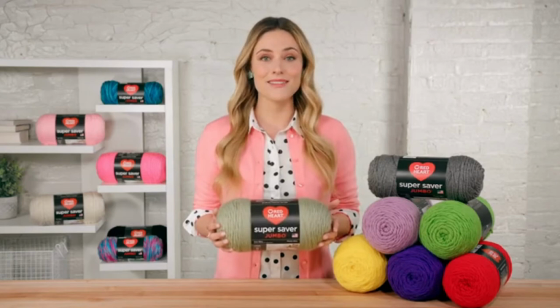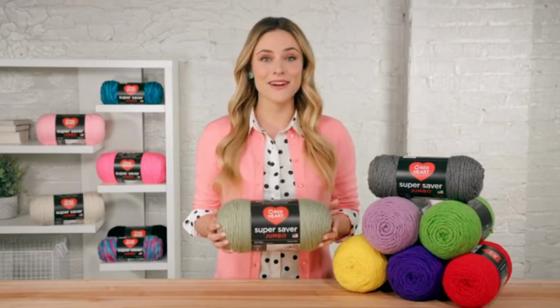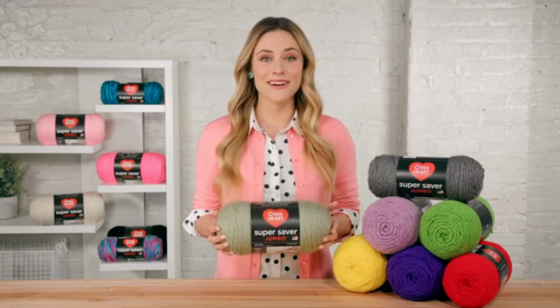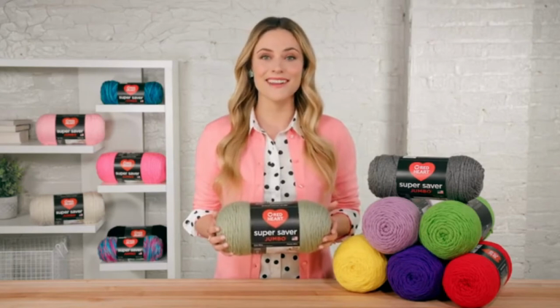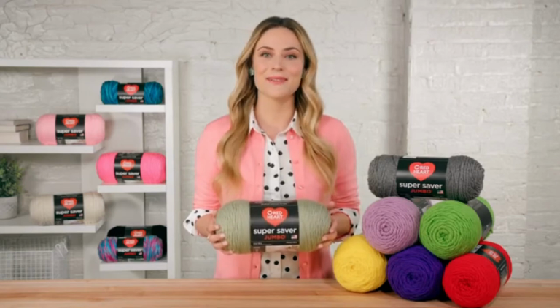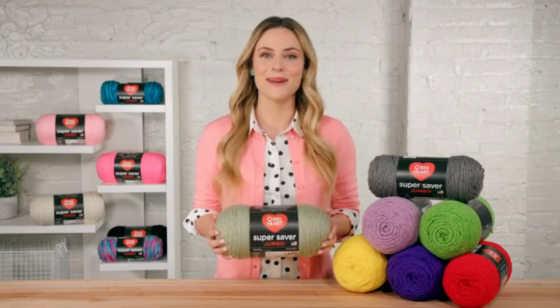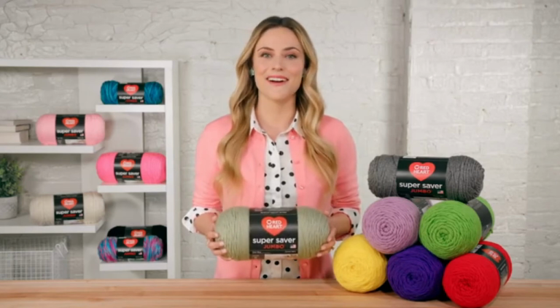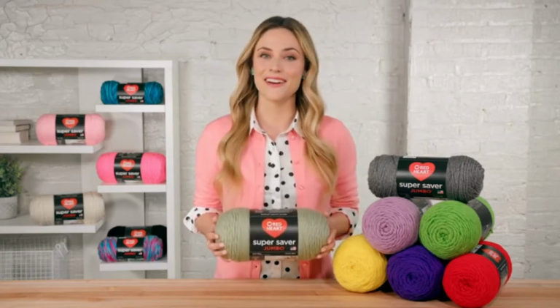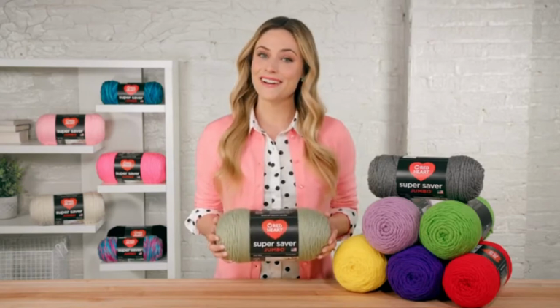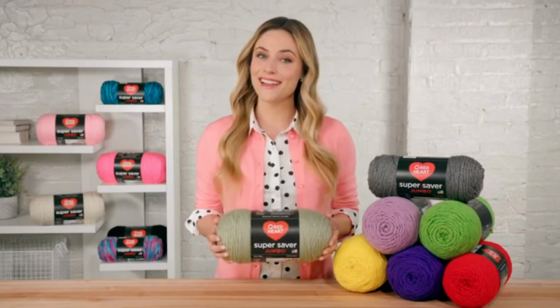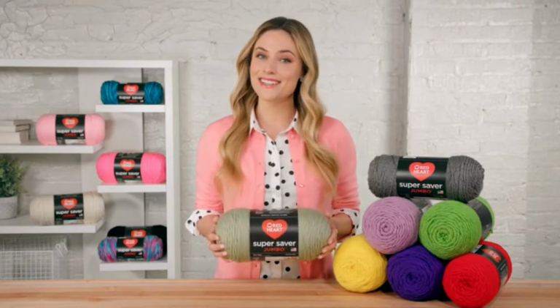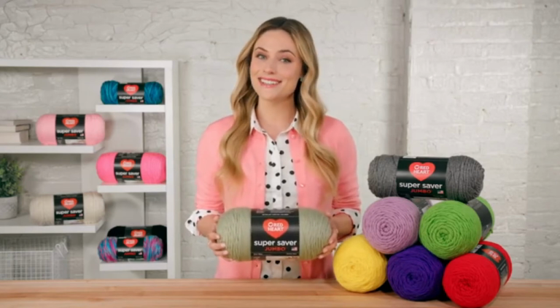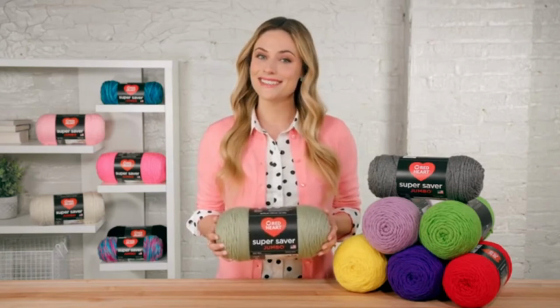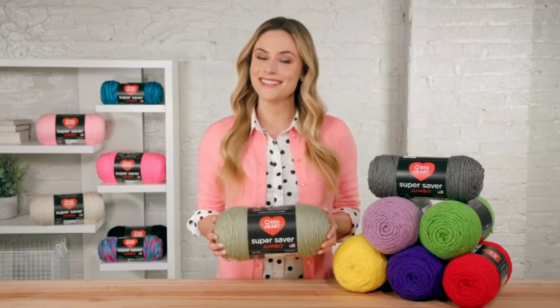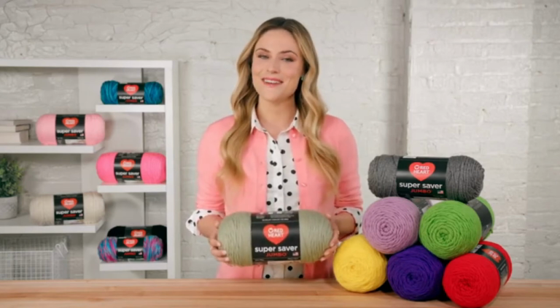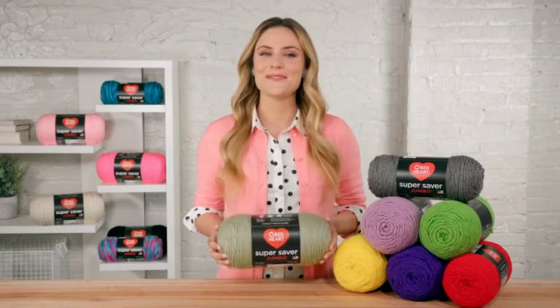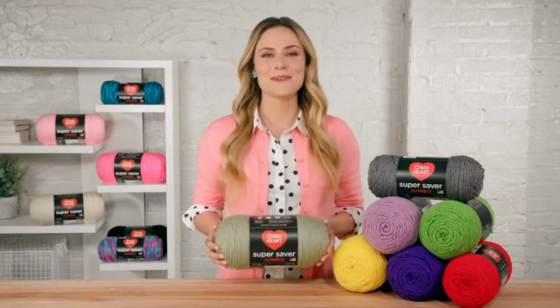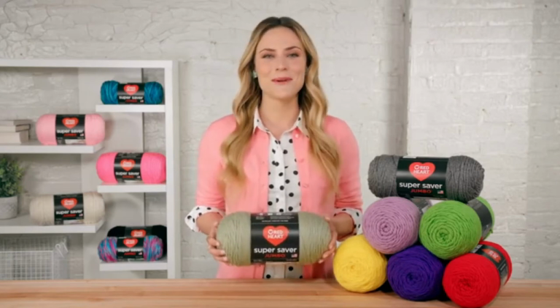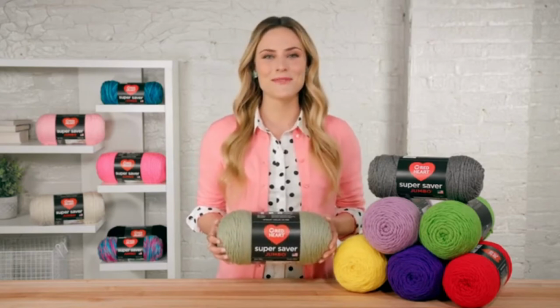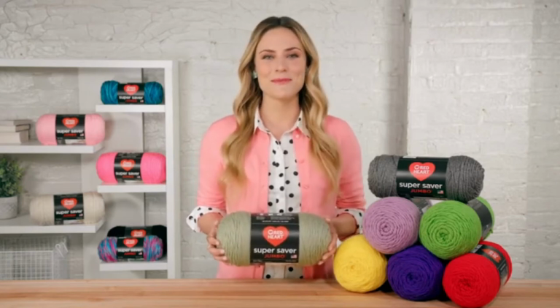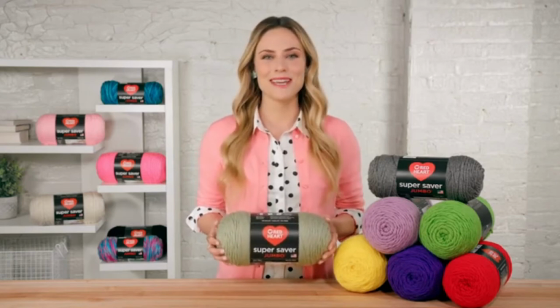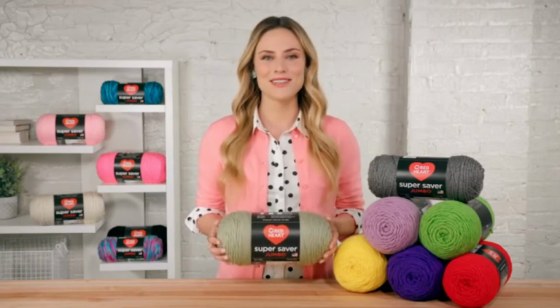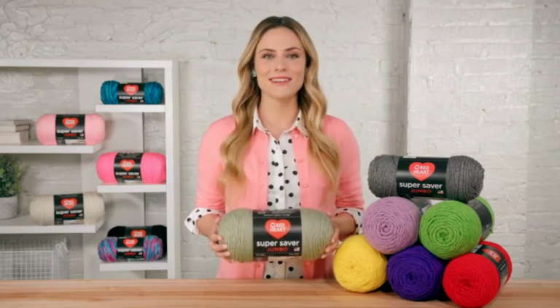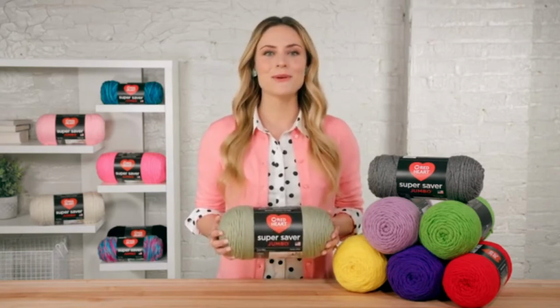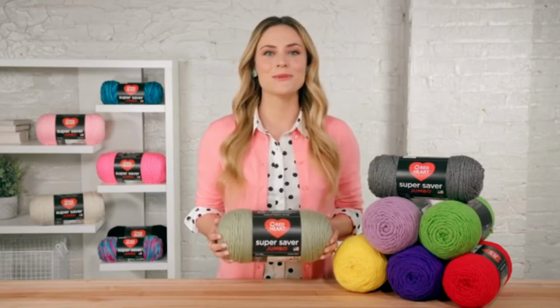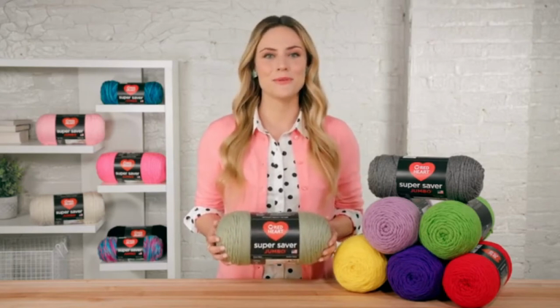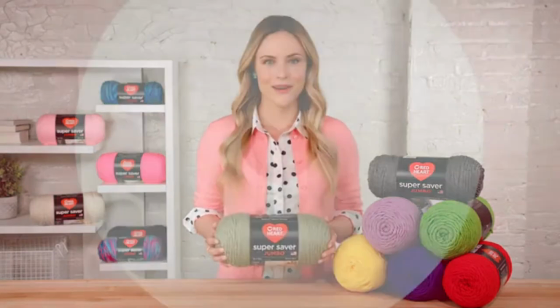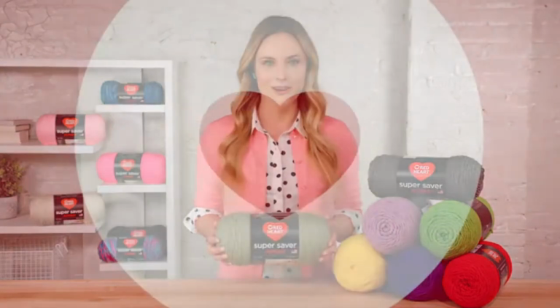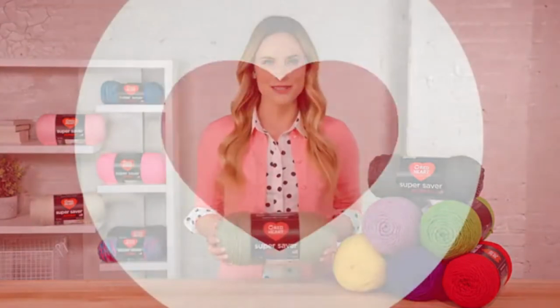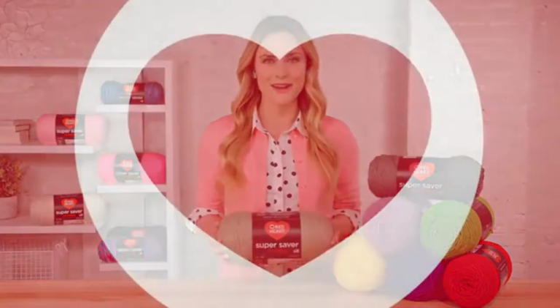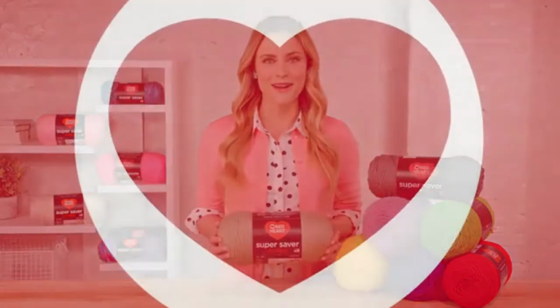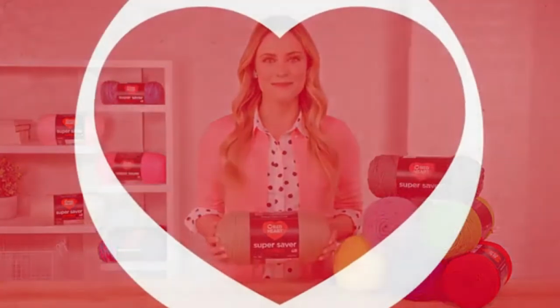Did you know that Super Saver yarn is created right here in the USA? It's the best known and loved yarn in the Red Heart Yarn Collection. For more information, go to redheart.com.